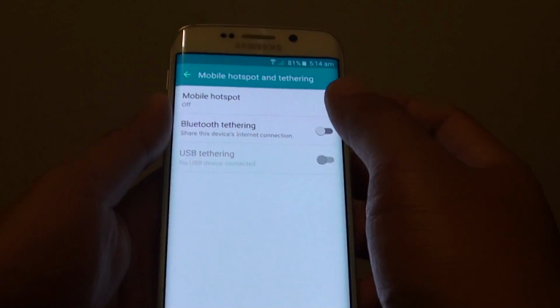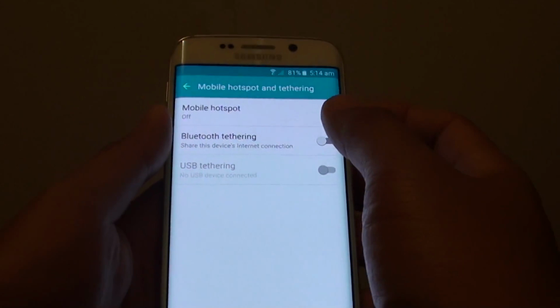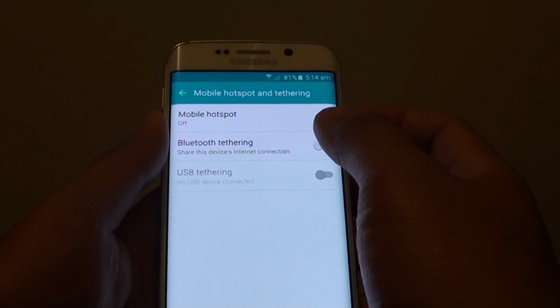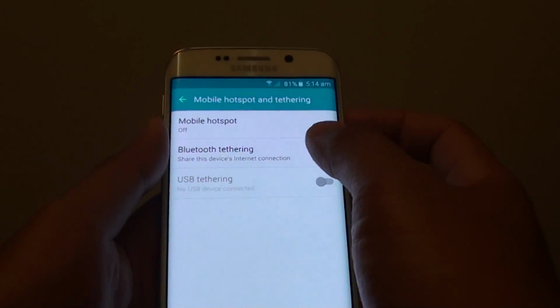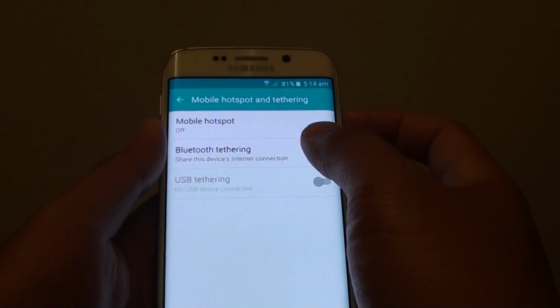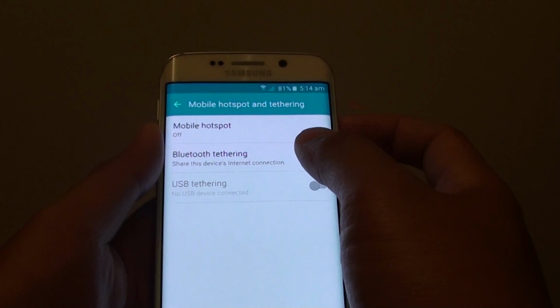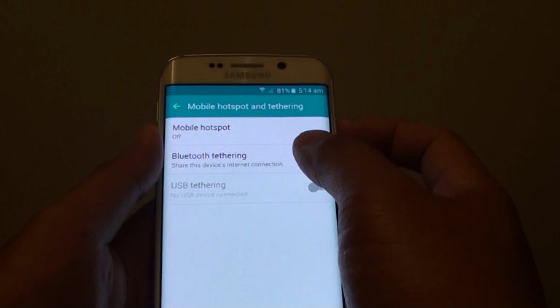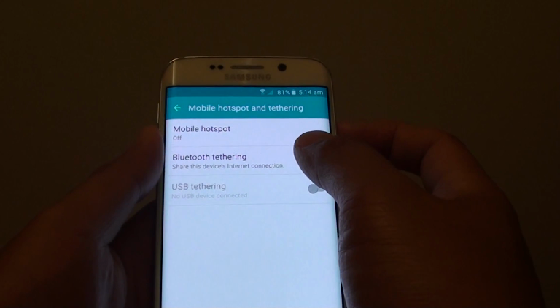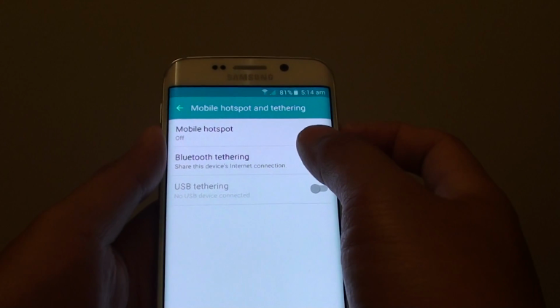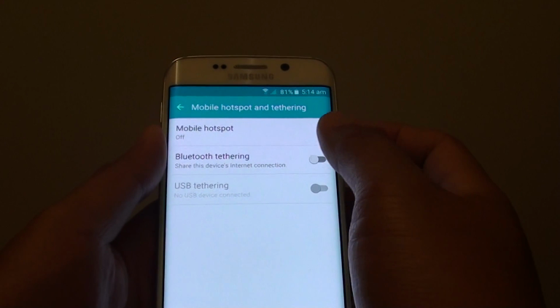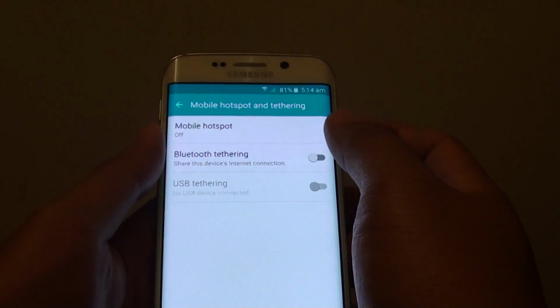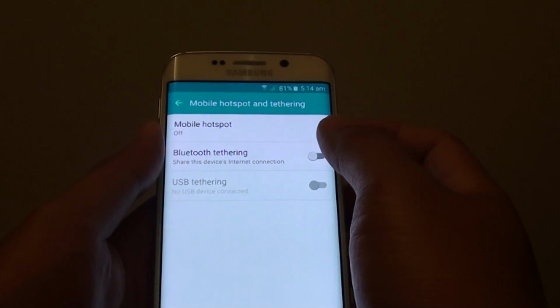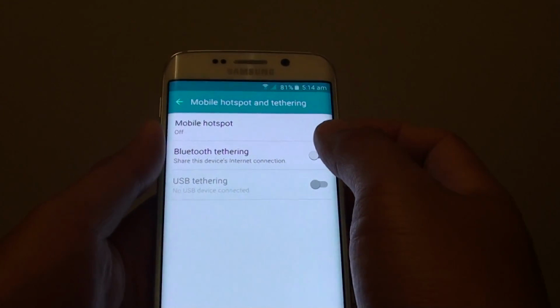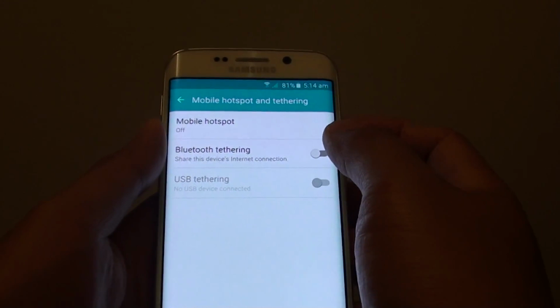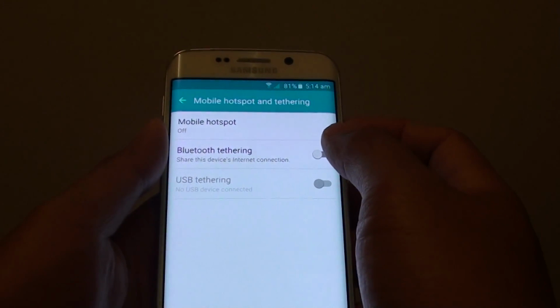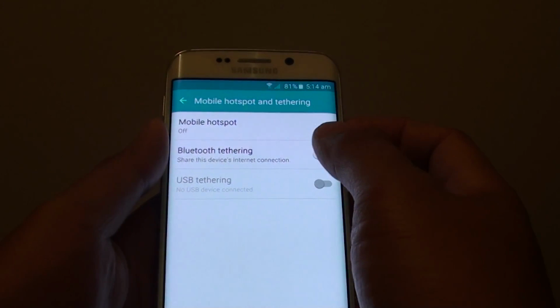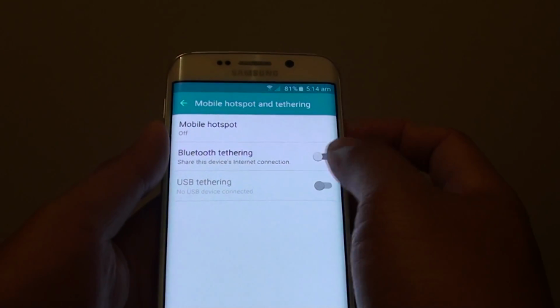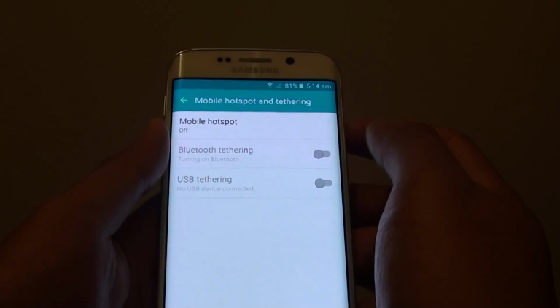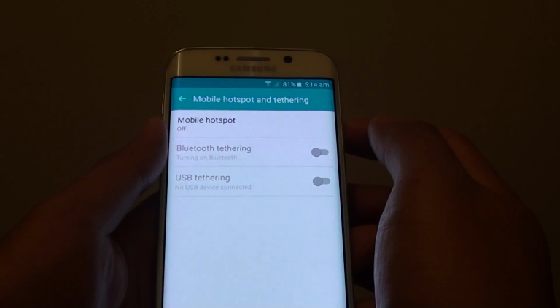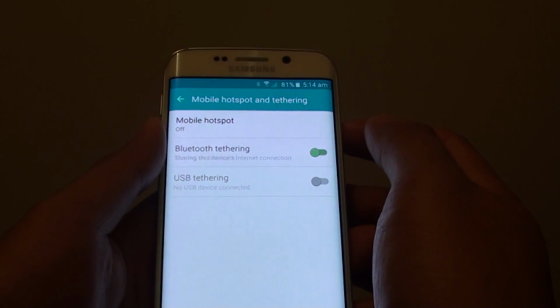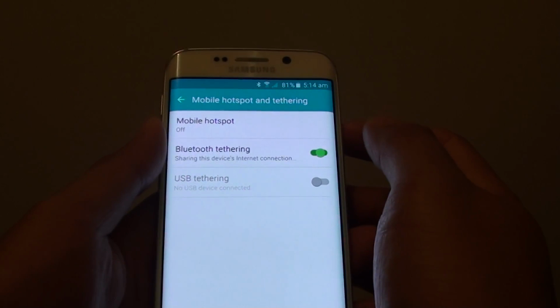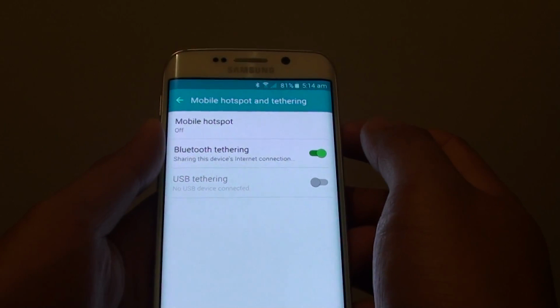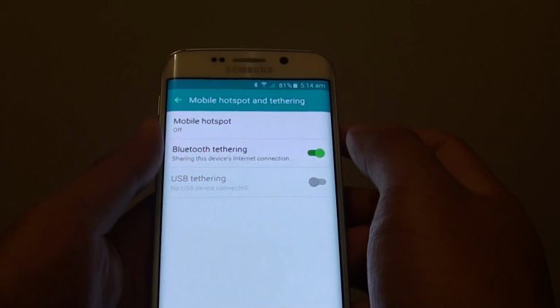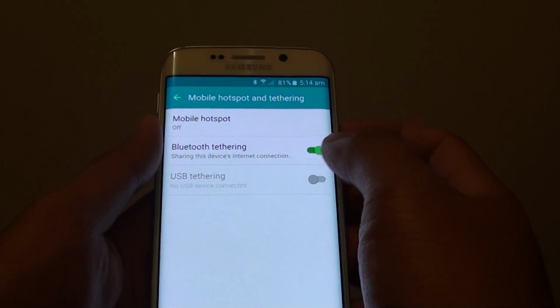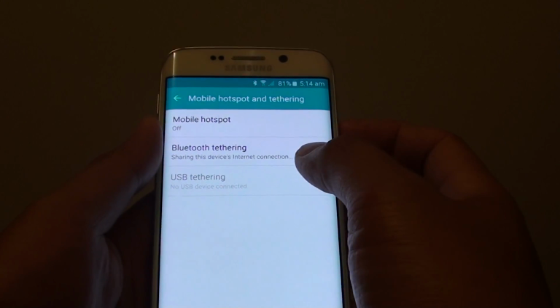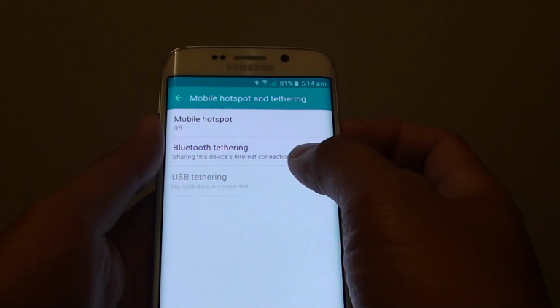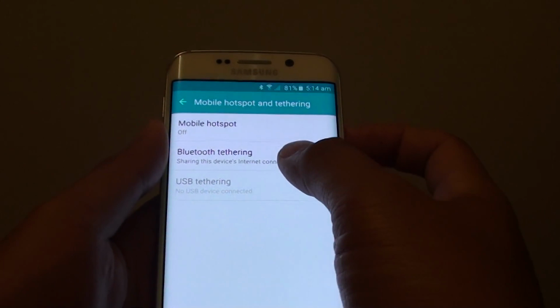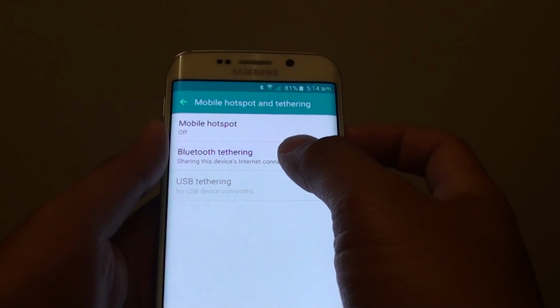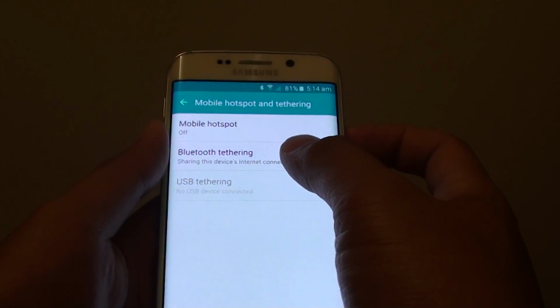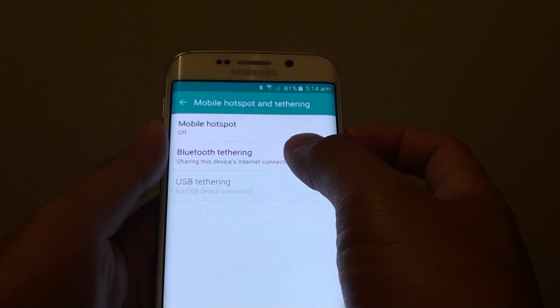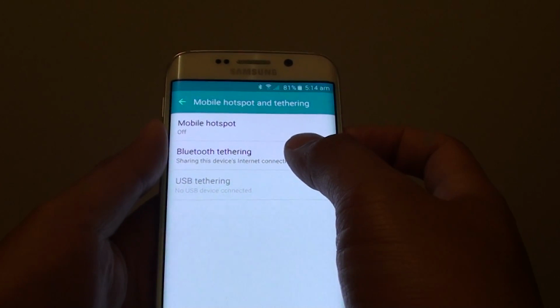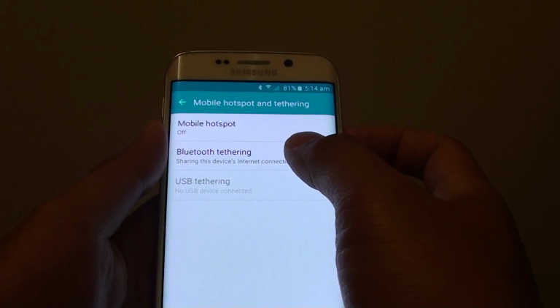Then tap on Bluetooth tethering, and this will enable Bluetooth.